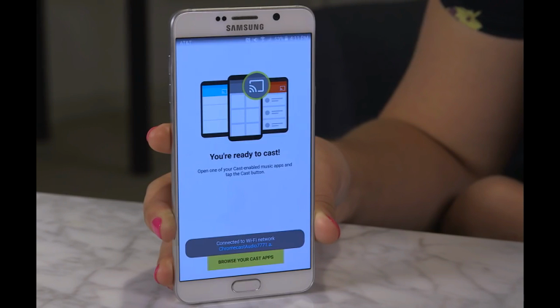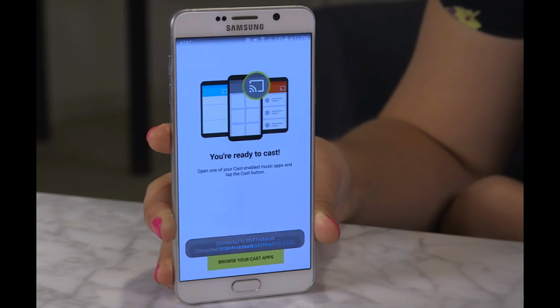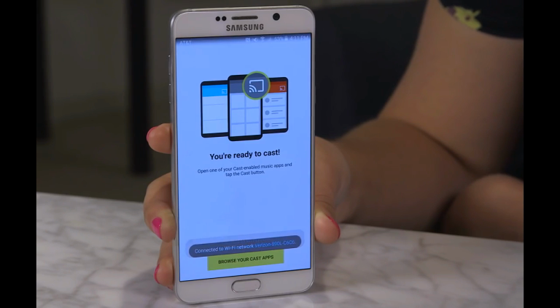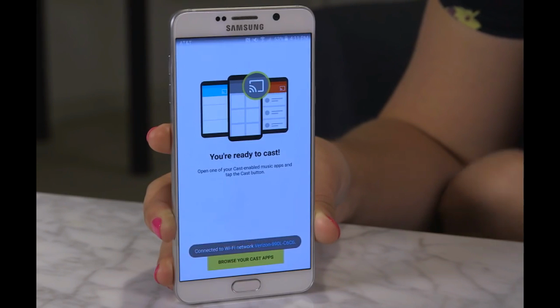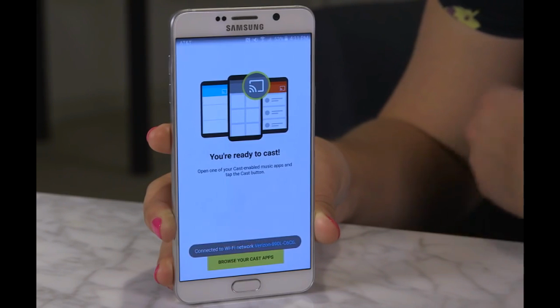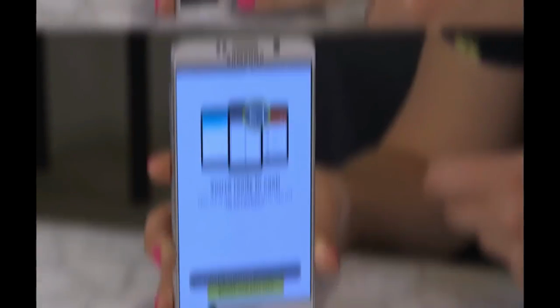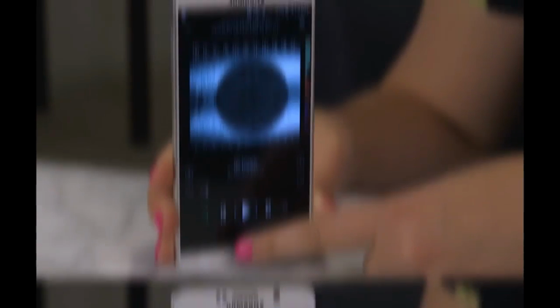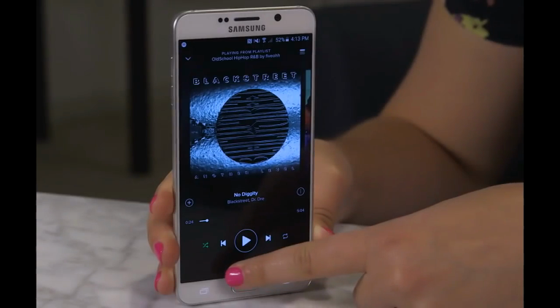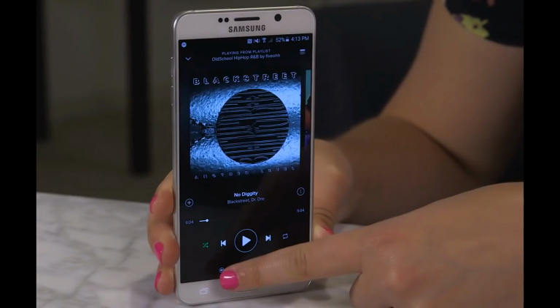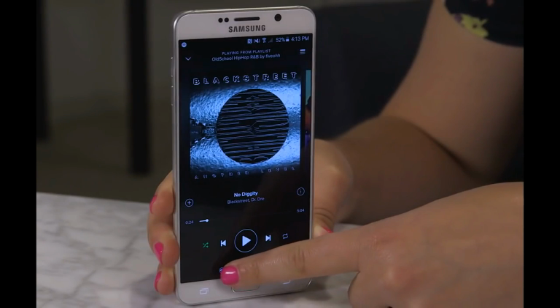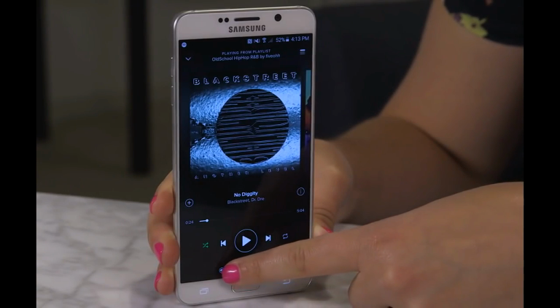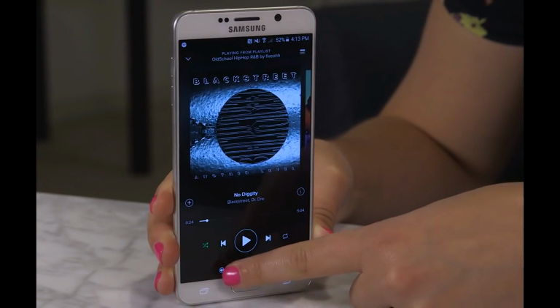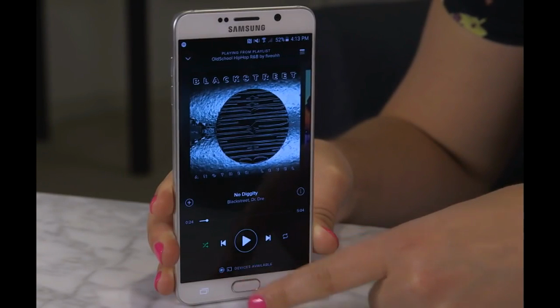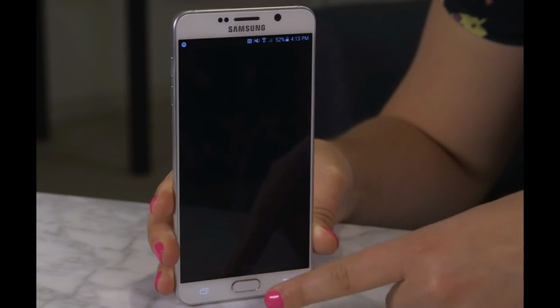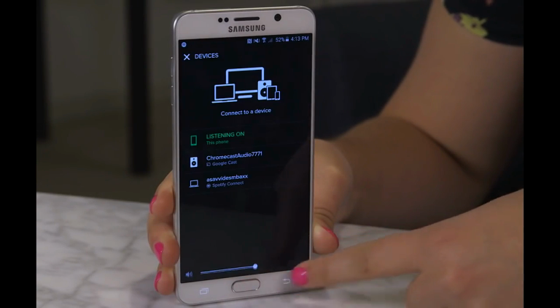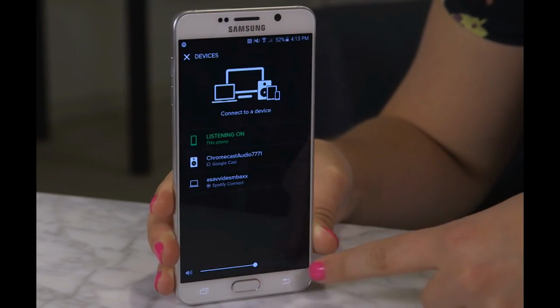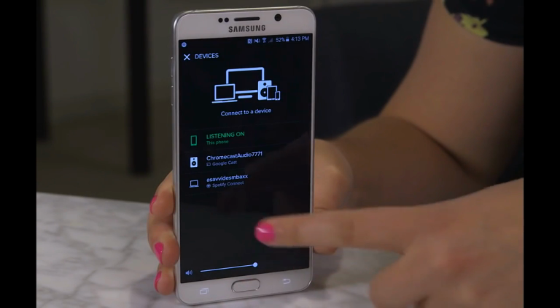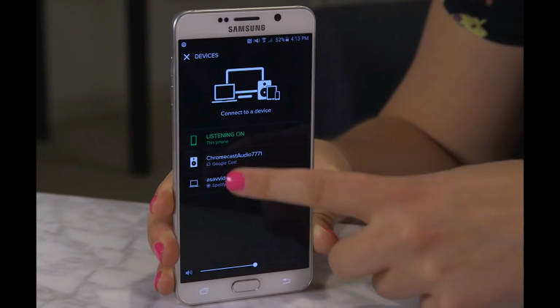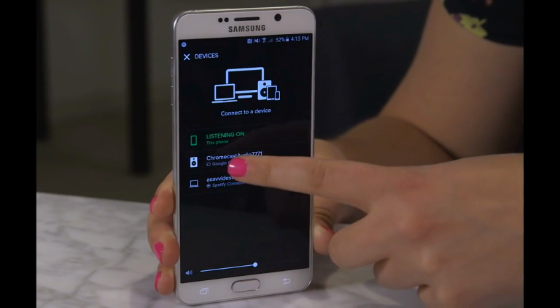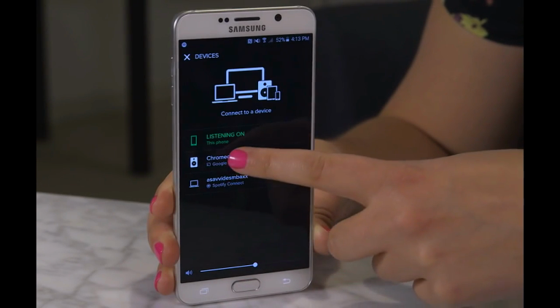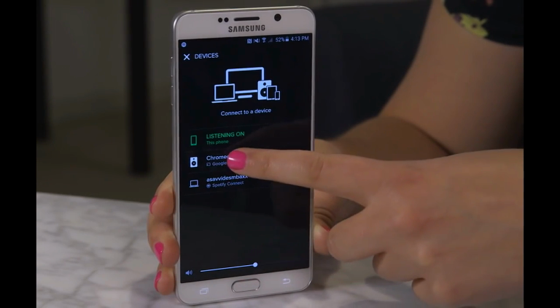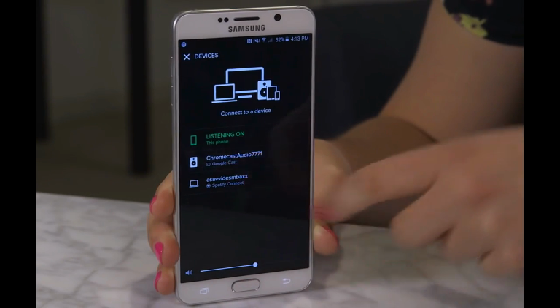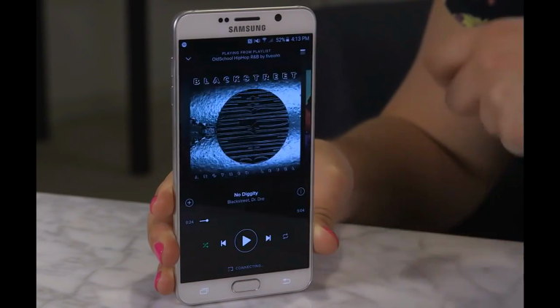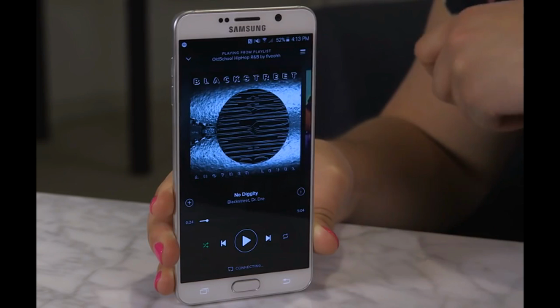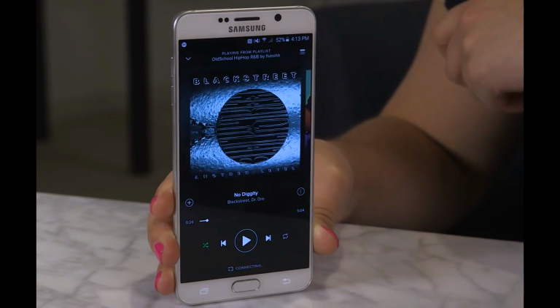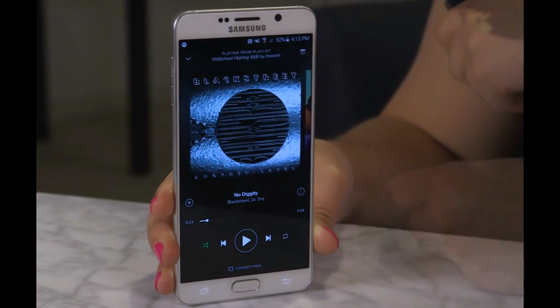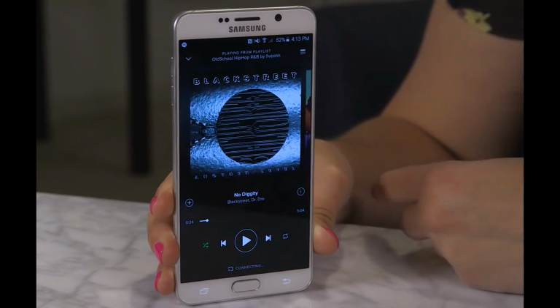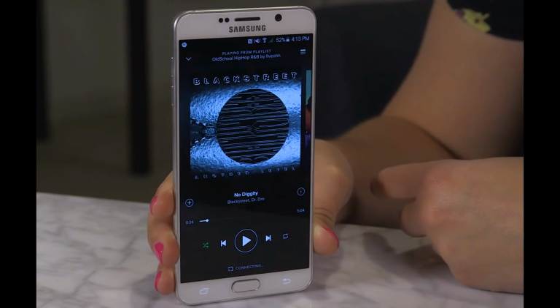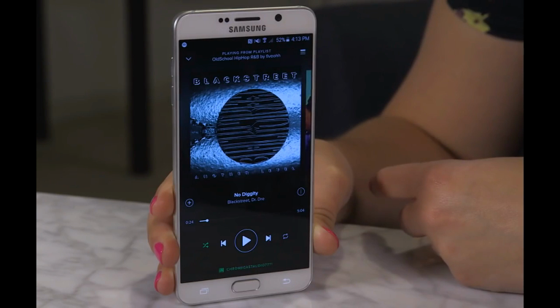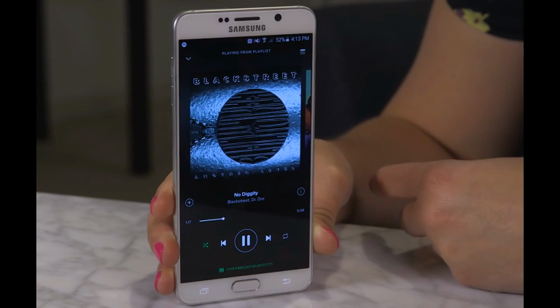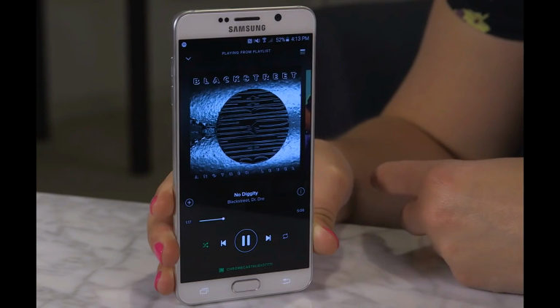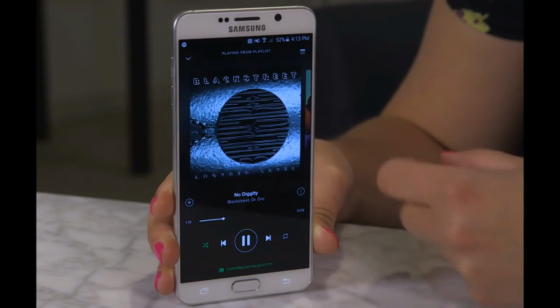We'll update our review and see how these new features compare to the Sonos multi-room wireless speaker system in the coming days.